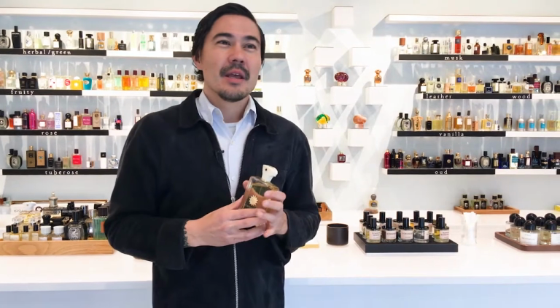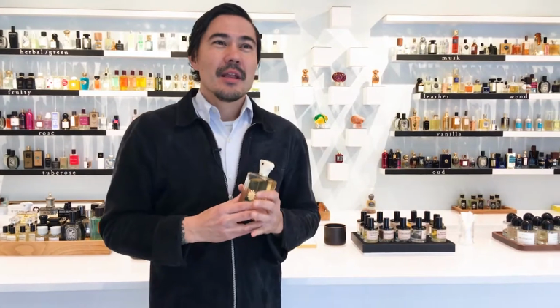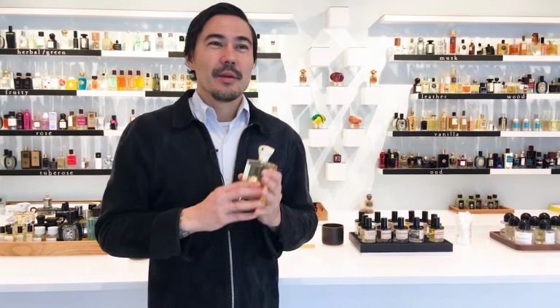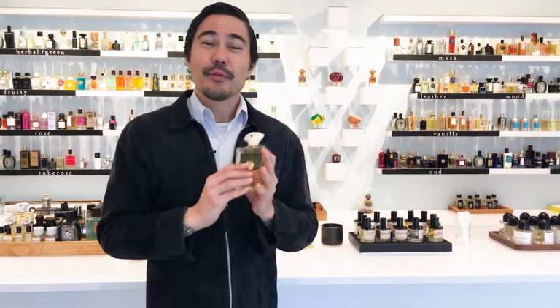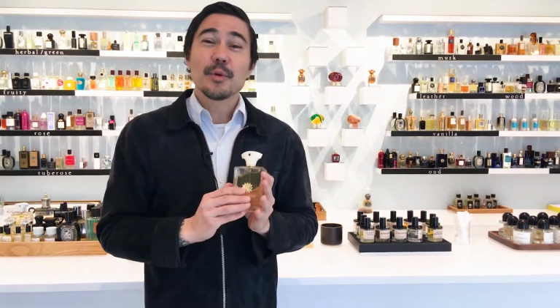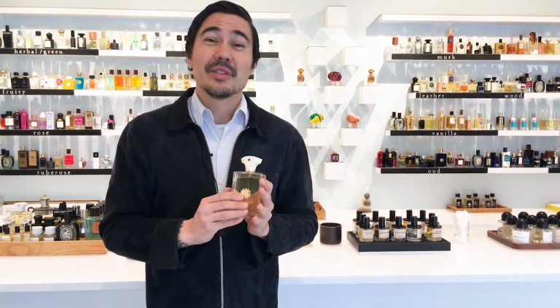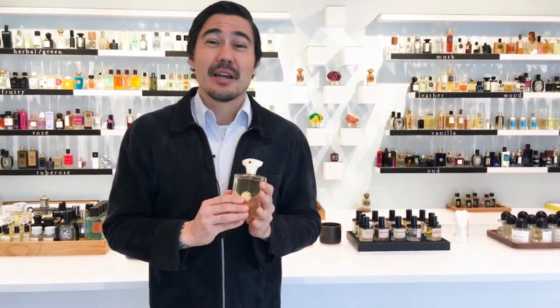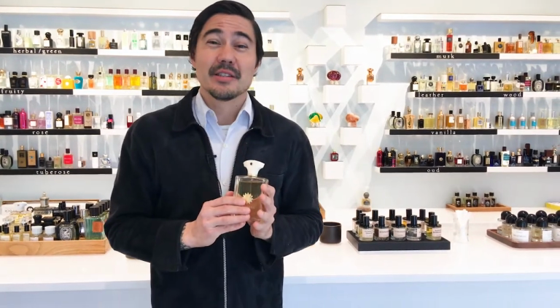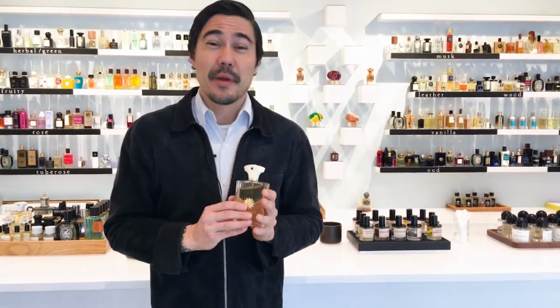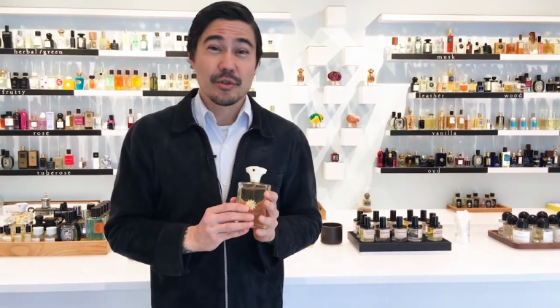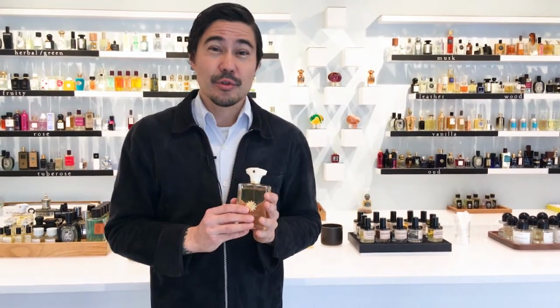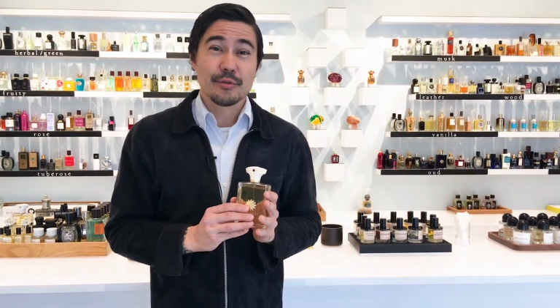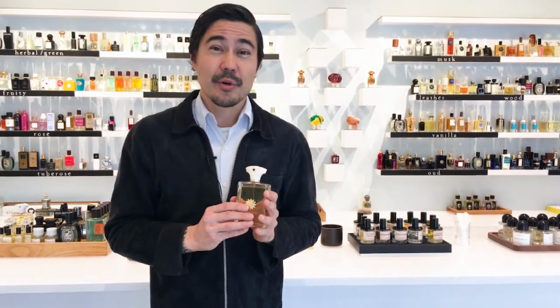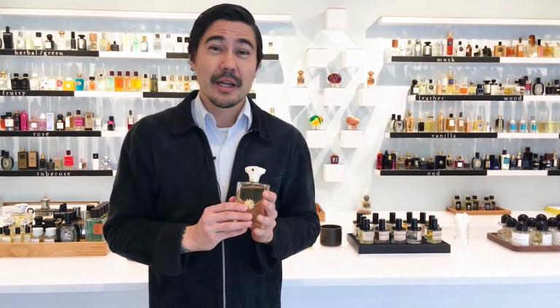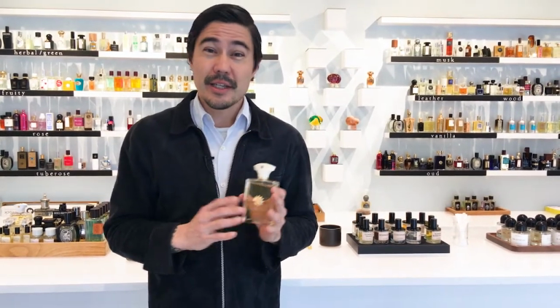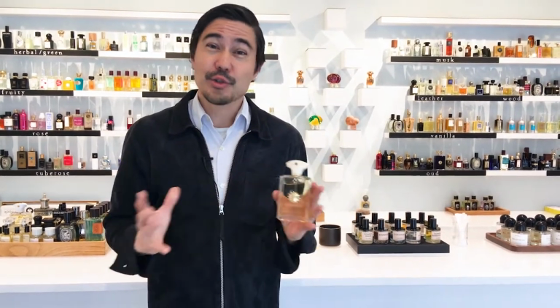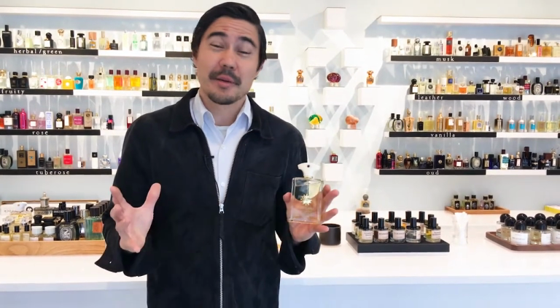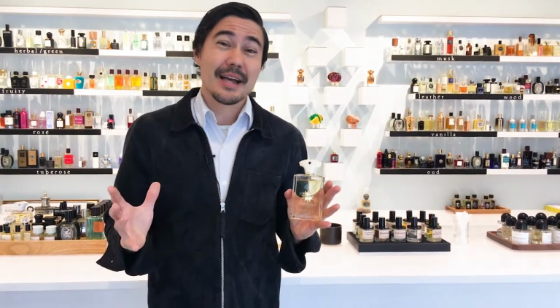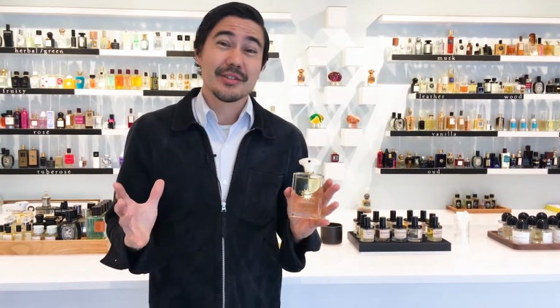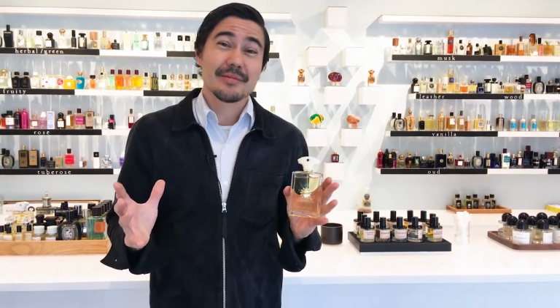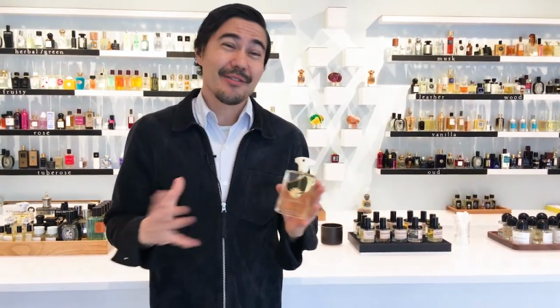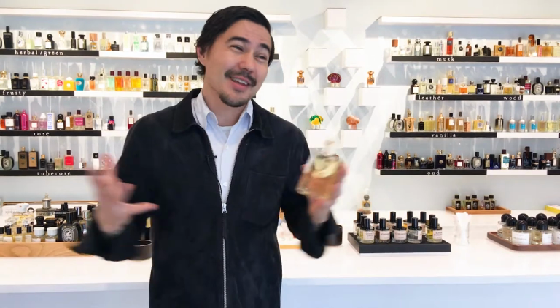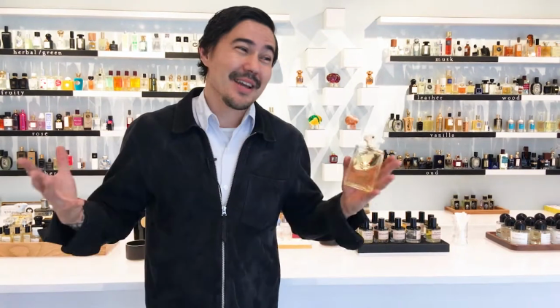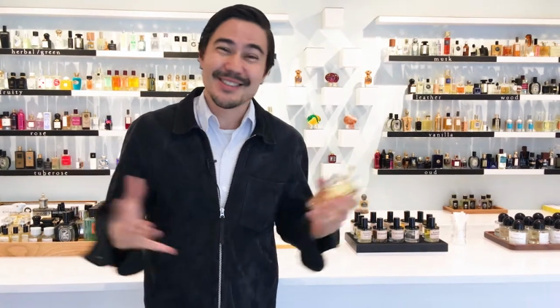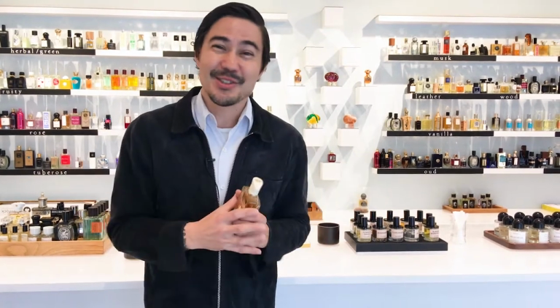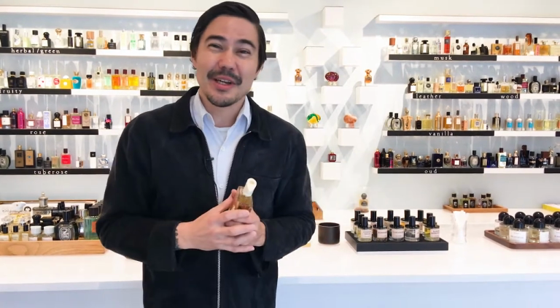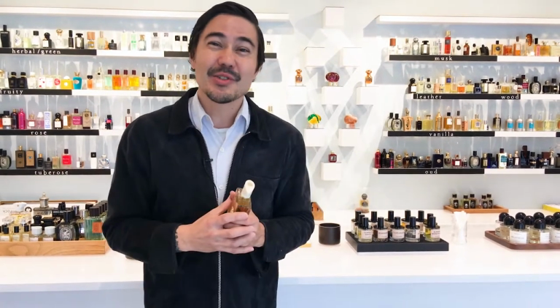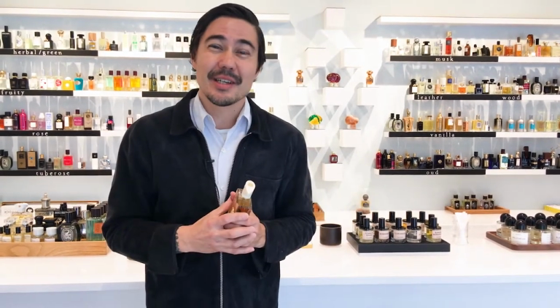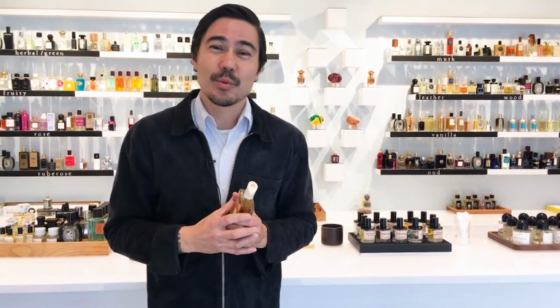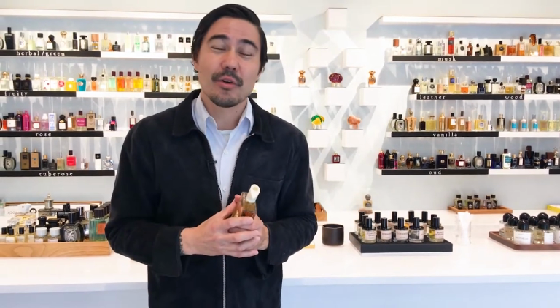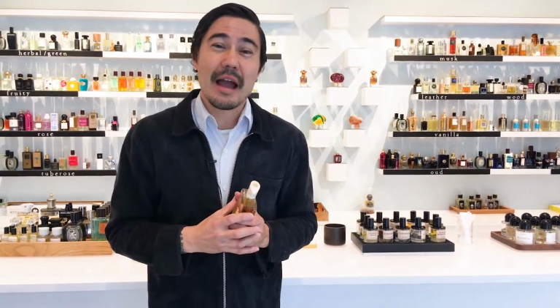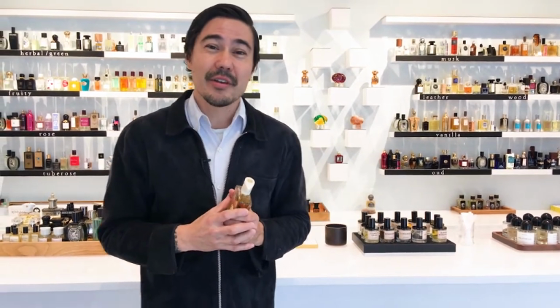The perfumer who designed this is Bertrand Duchaufour, and he's truly a master. Everything he makes is just so interesting and well-crafted.